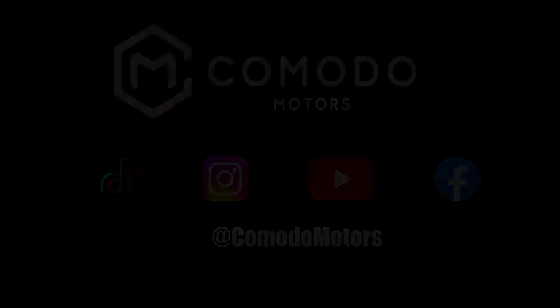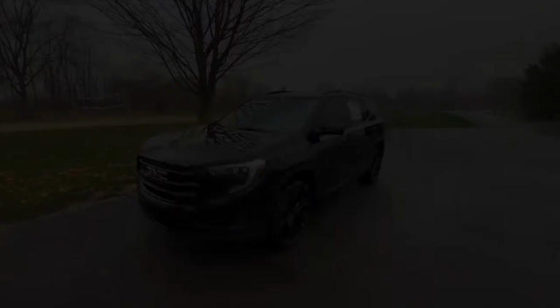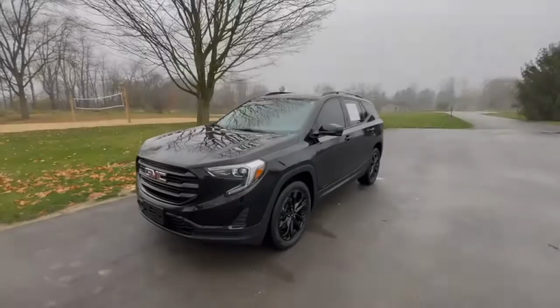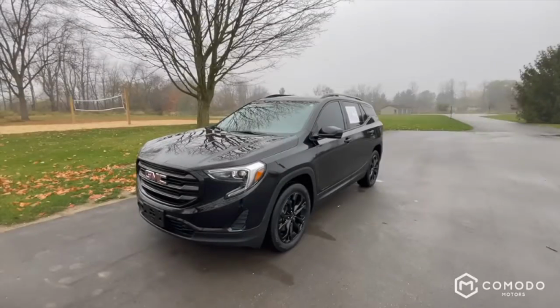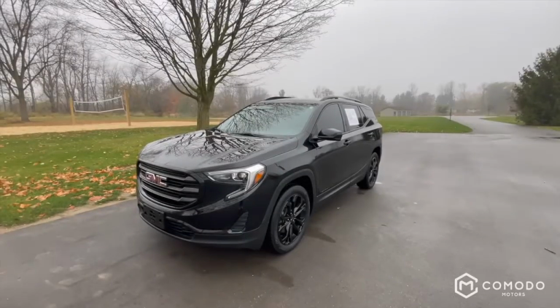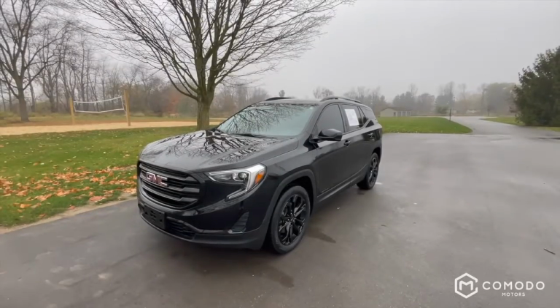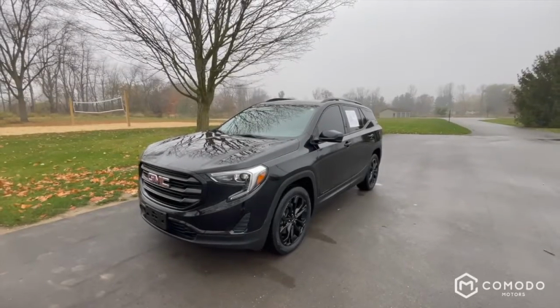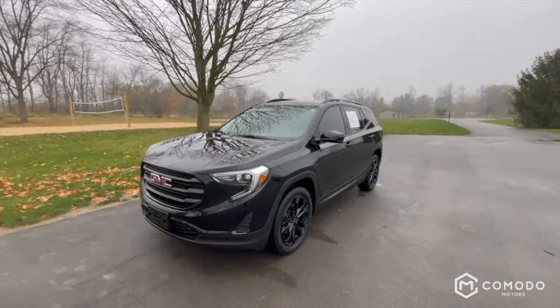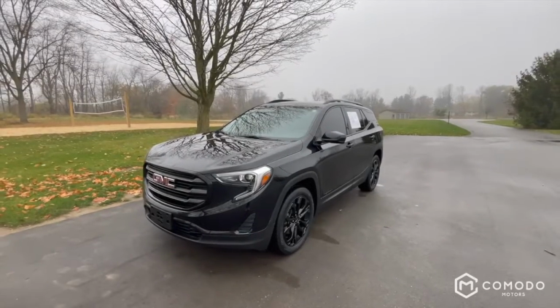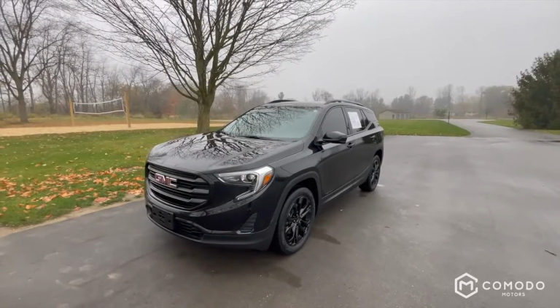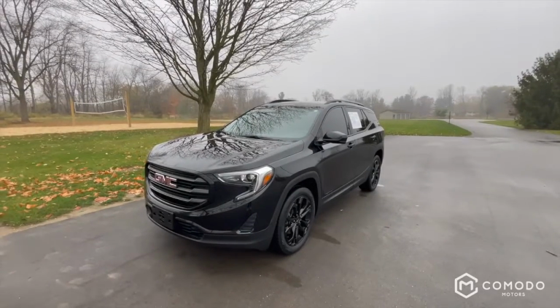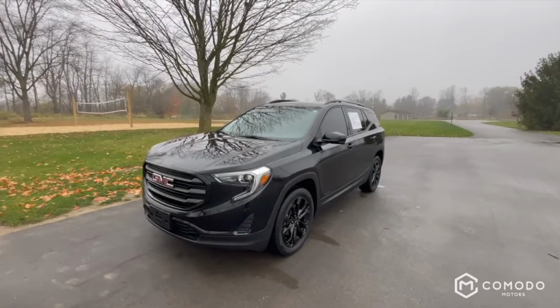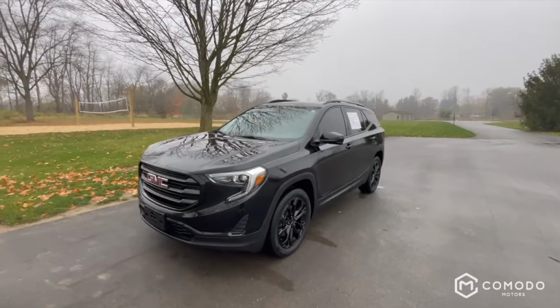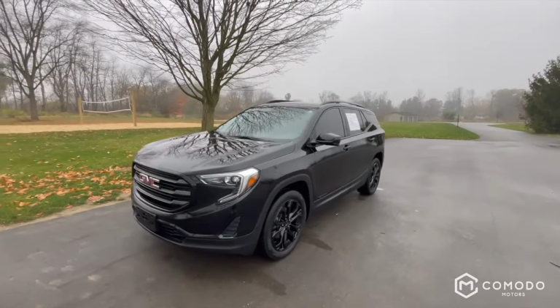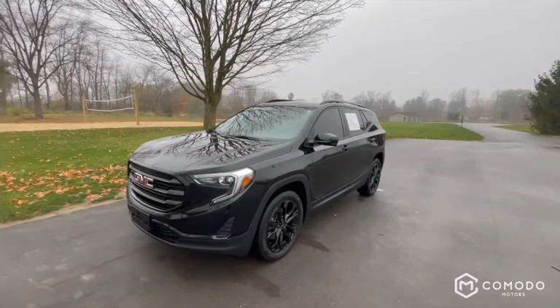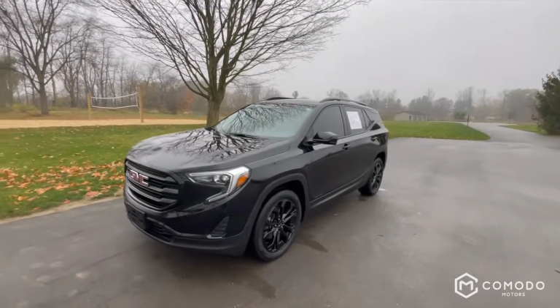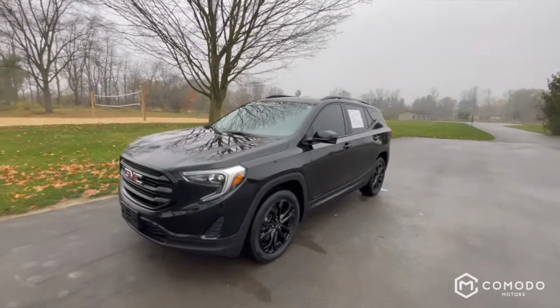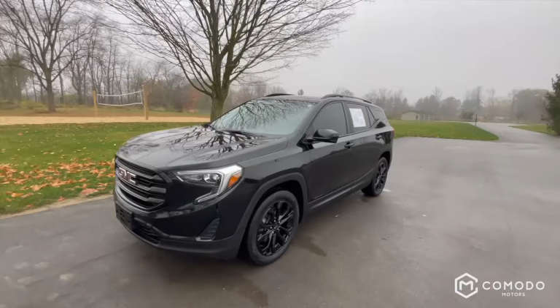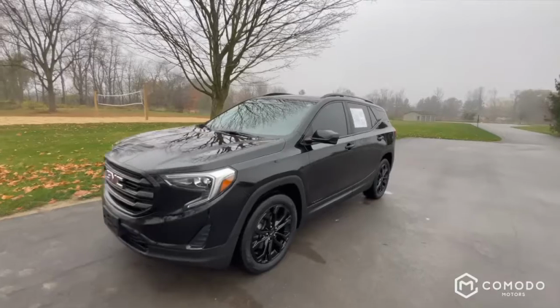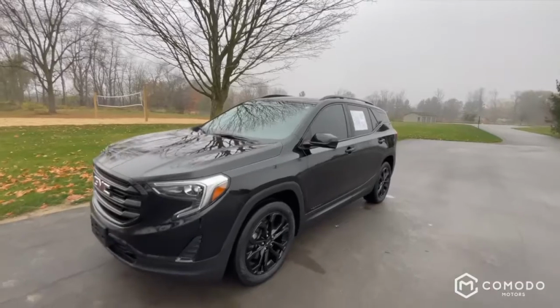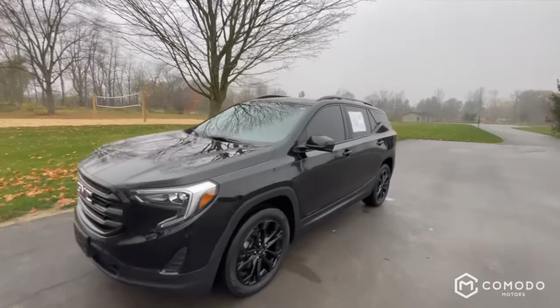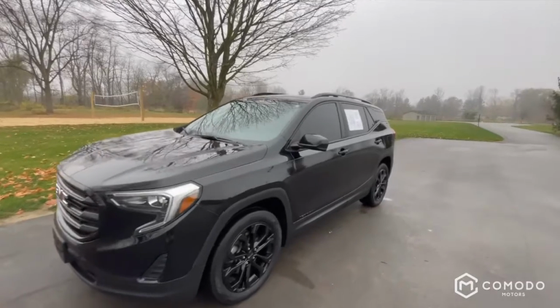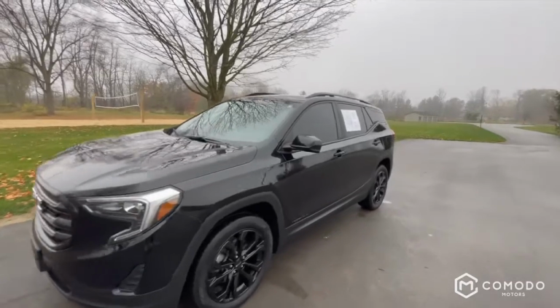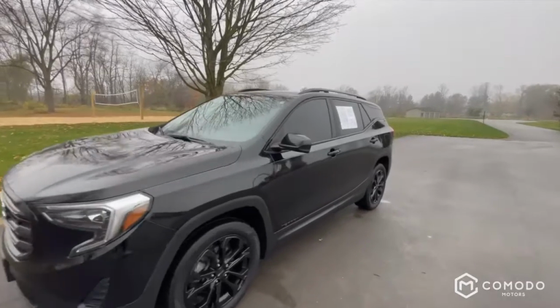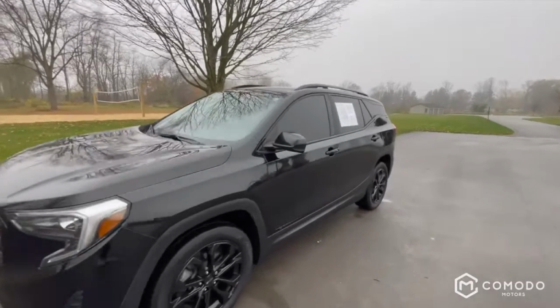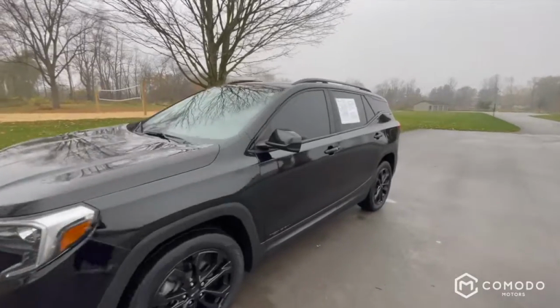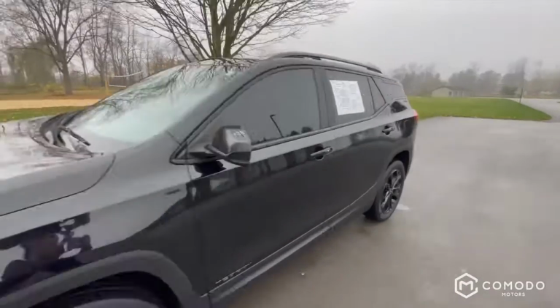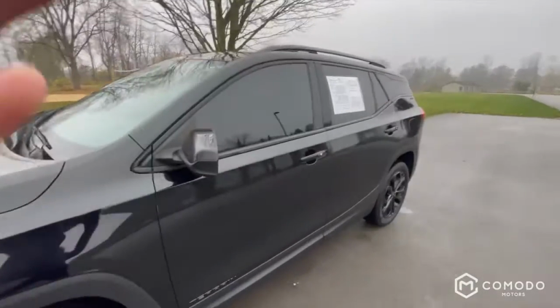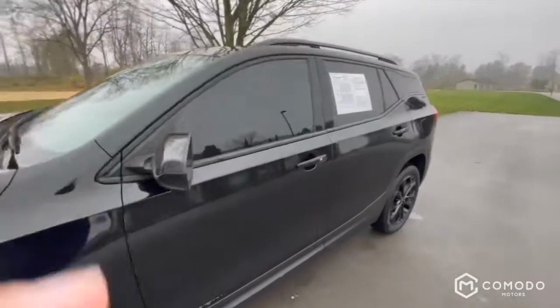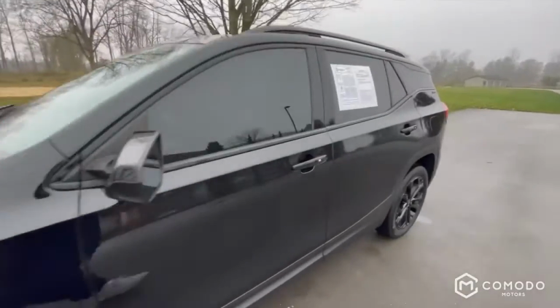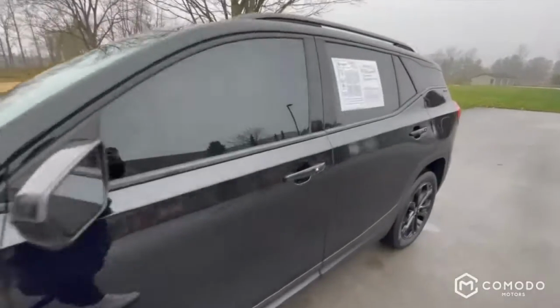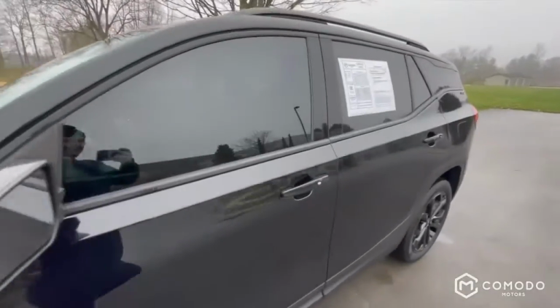This is a 2019 GMC Terrain SLE with all-wheel drive.